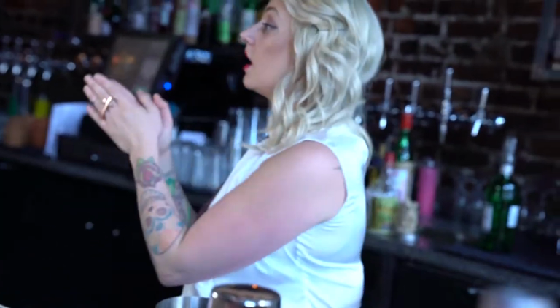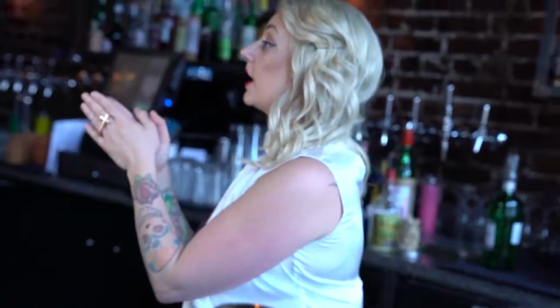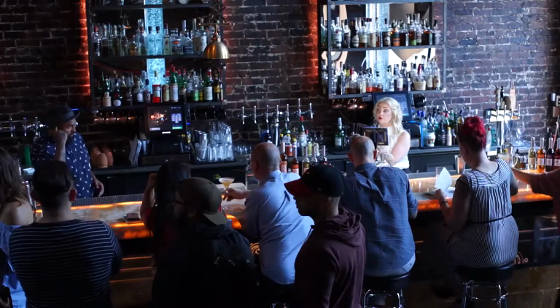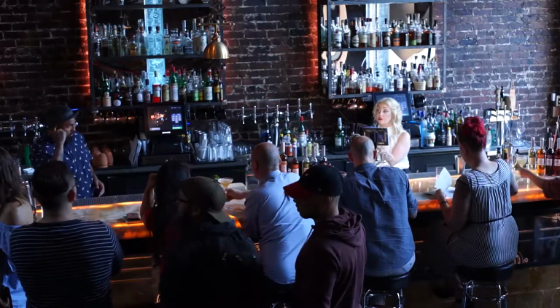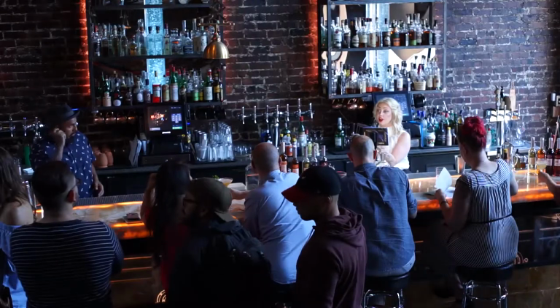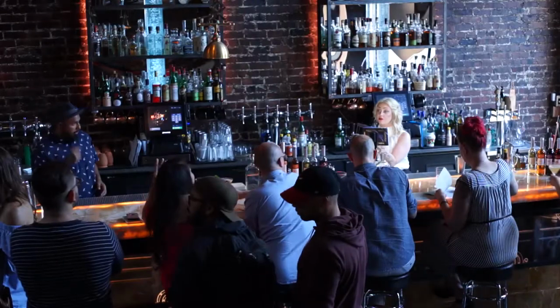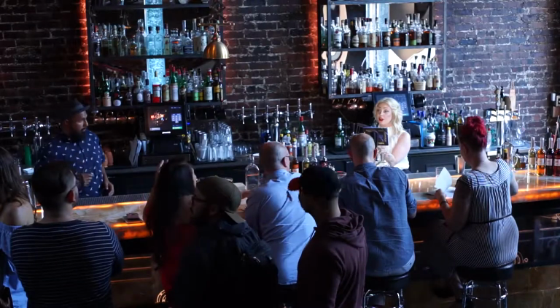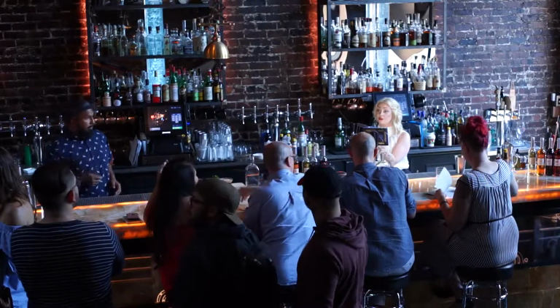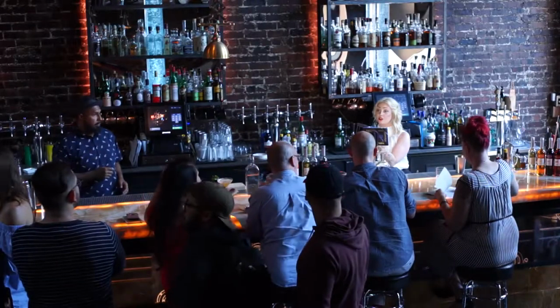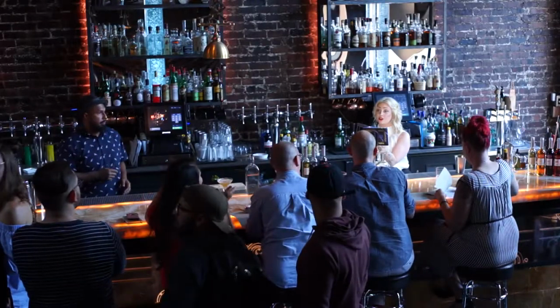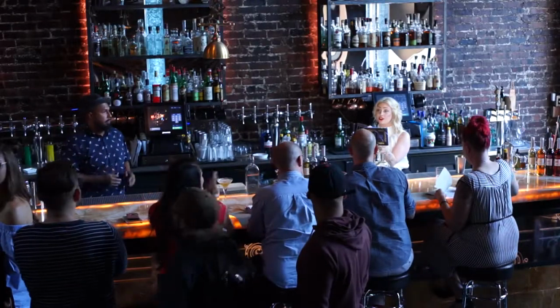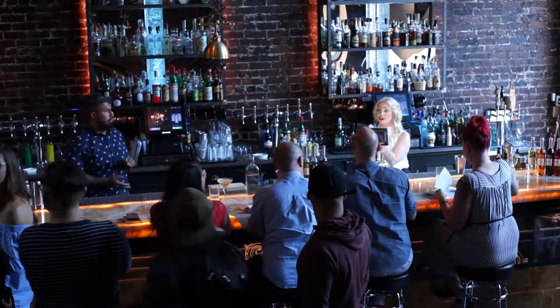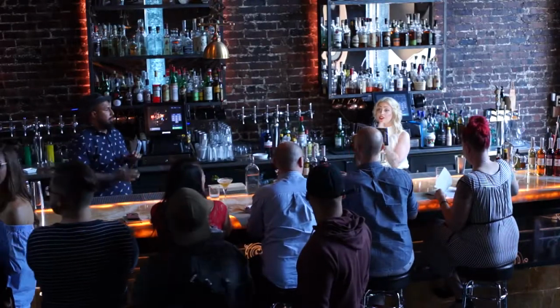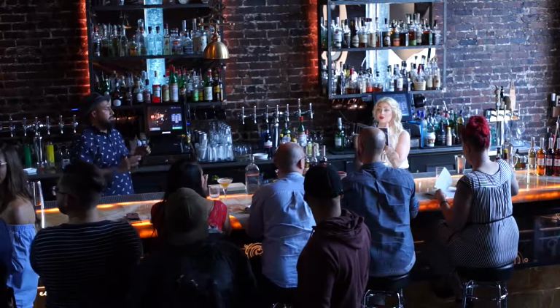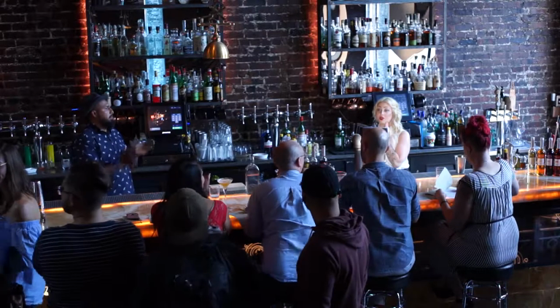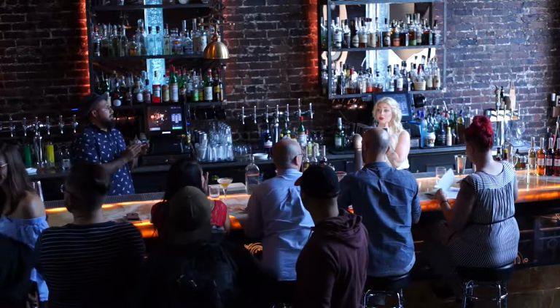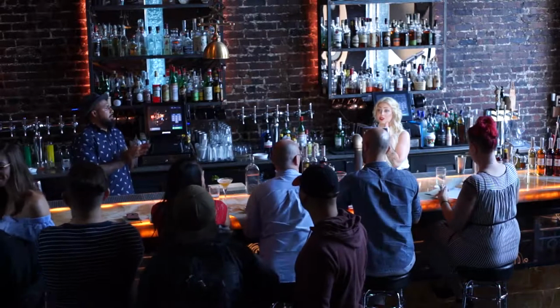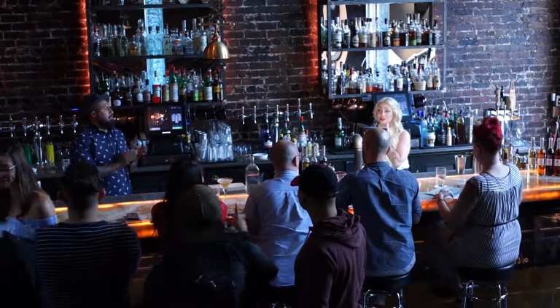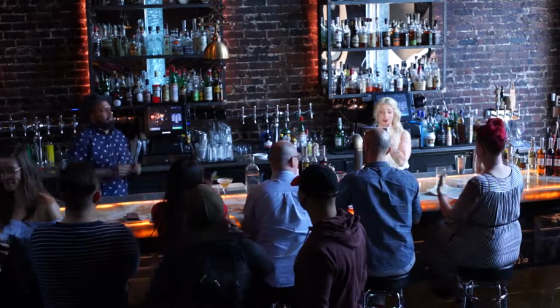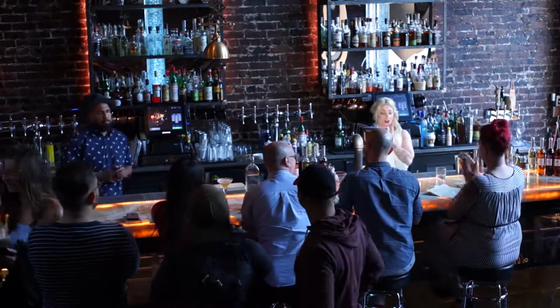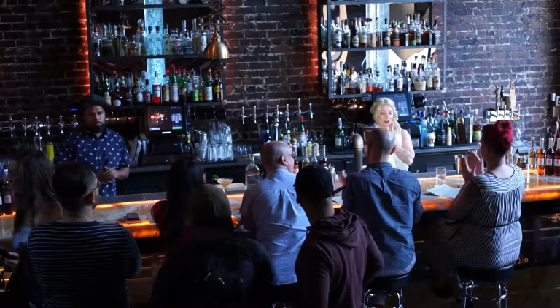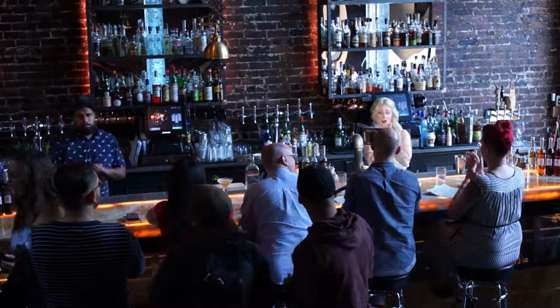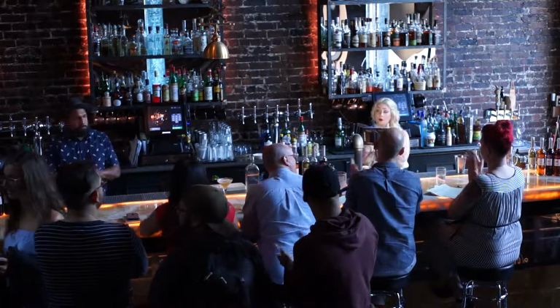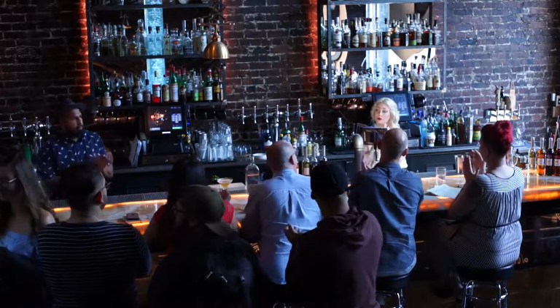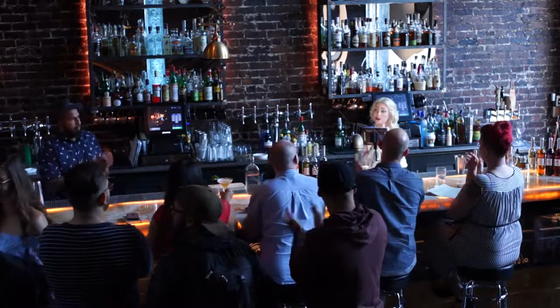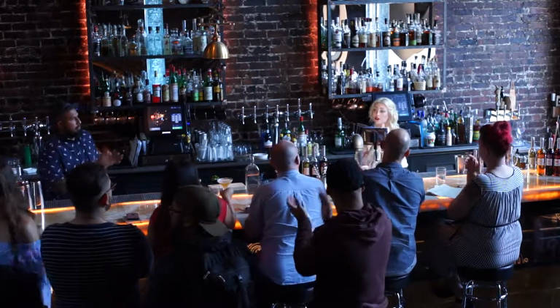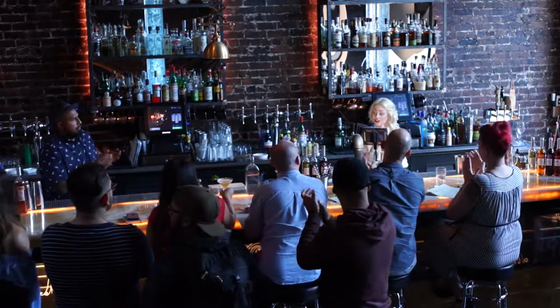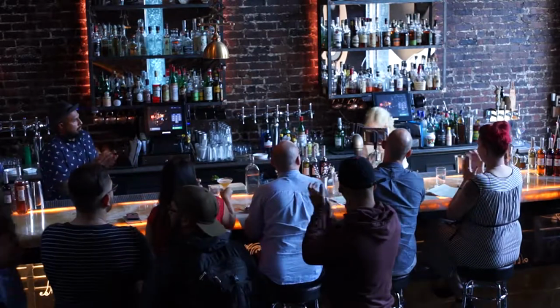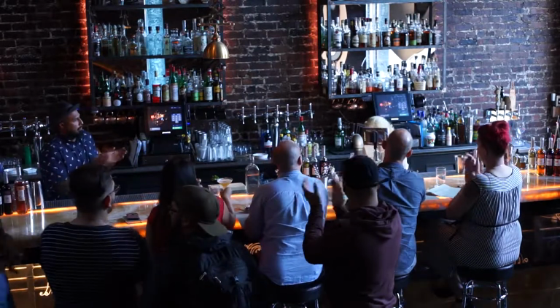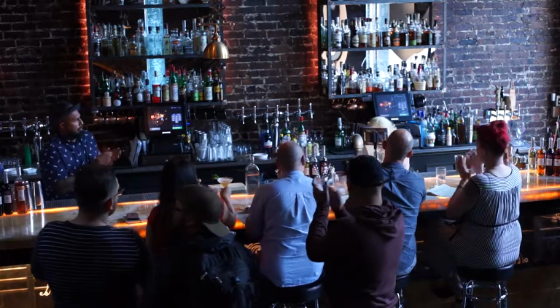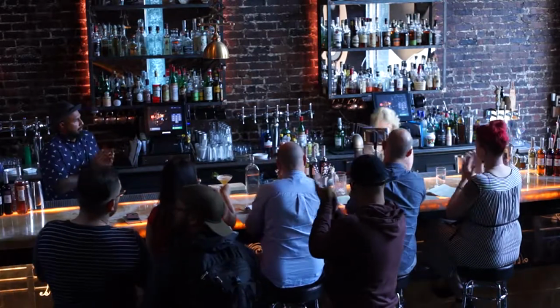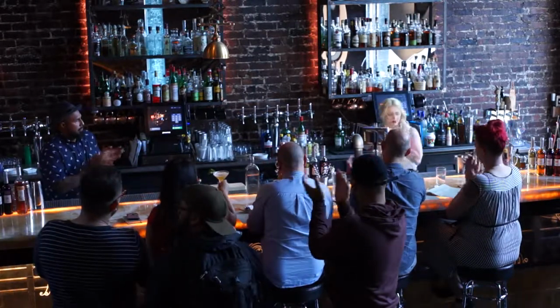Thank you so much for having me out from Detroit today. It's been a pleasure and an honor, and I hope you enjoy everything. Thank you.